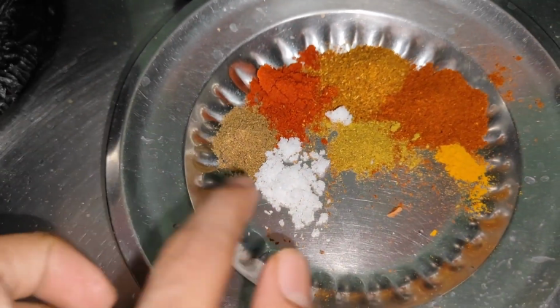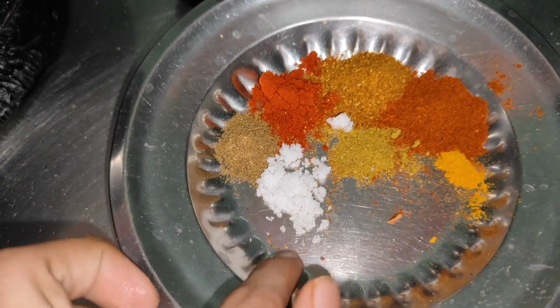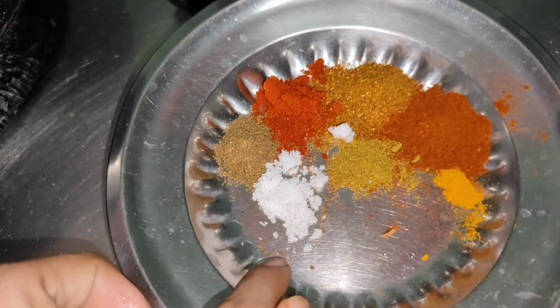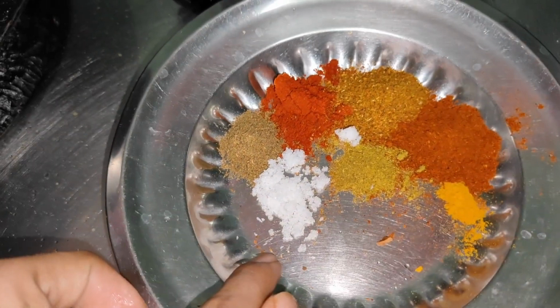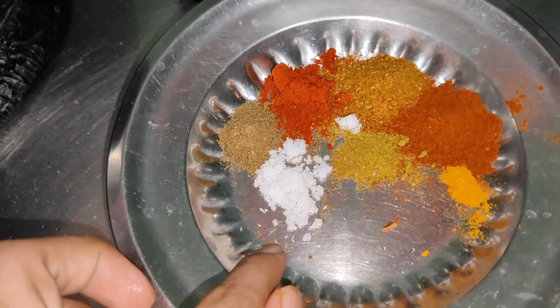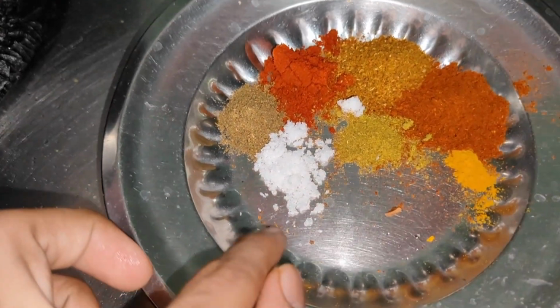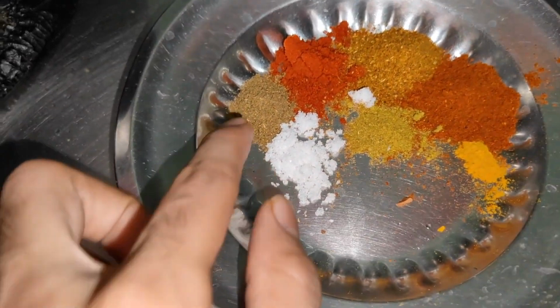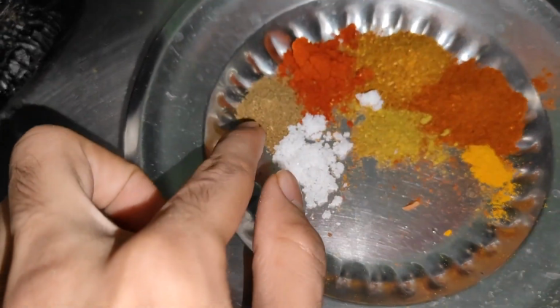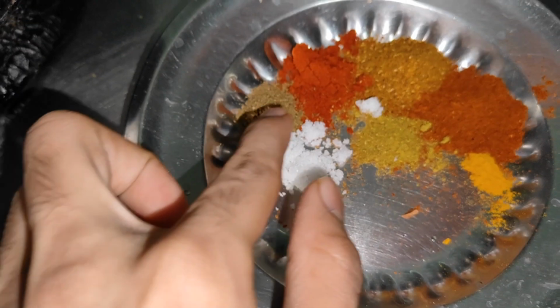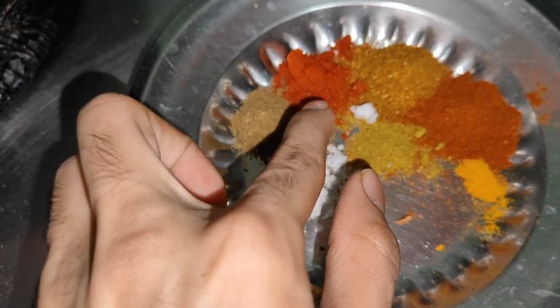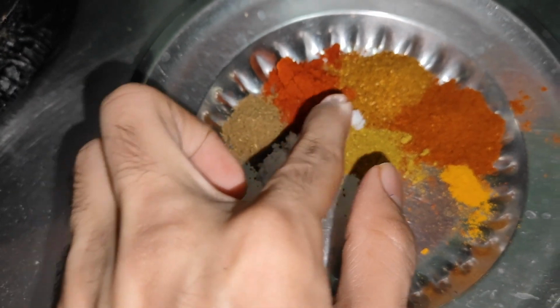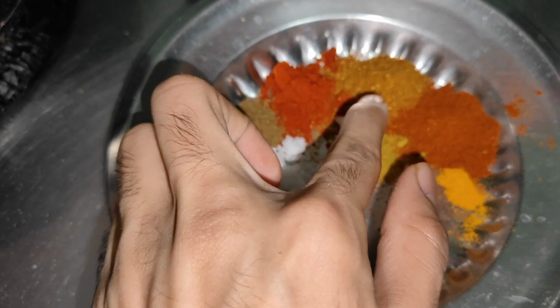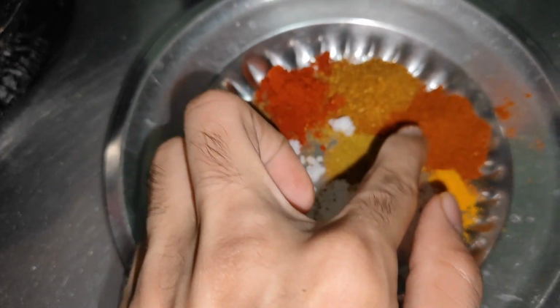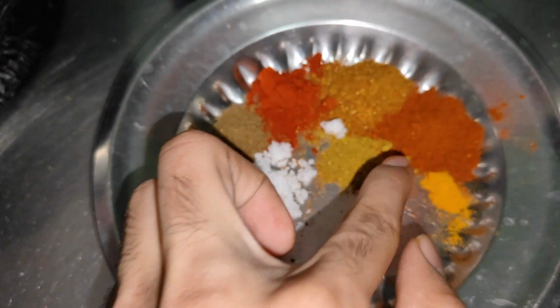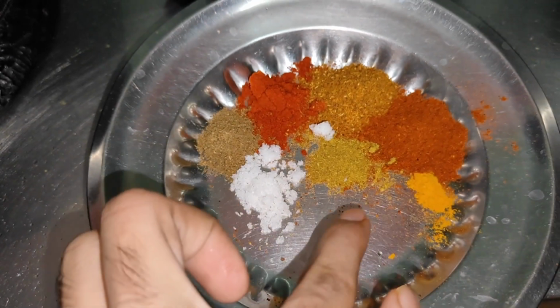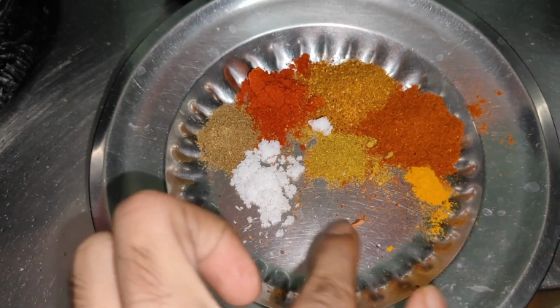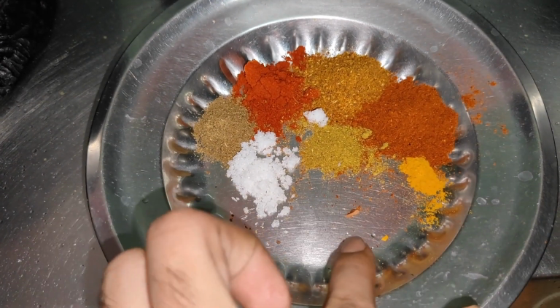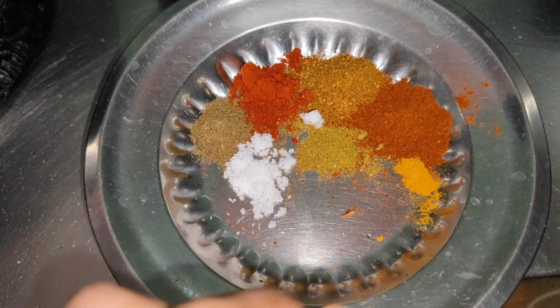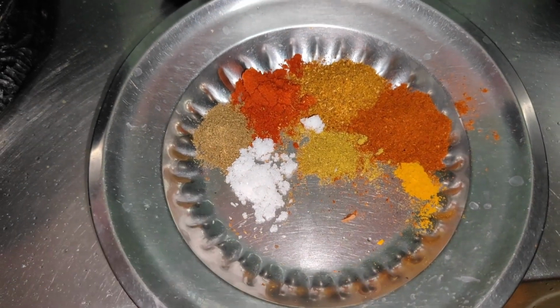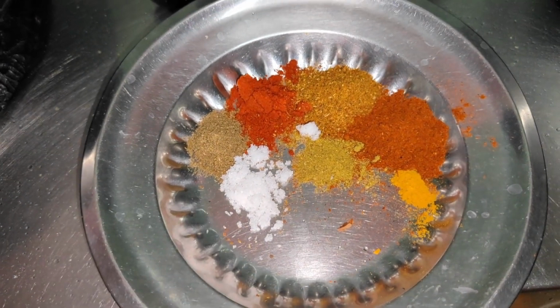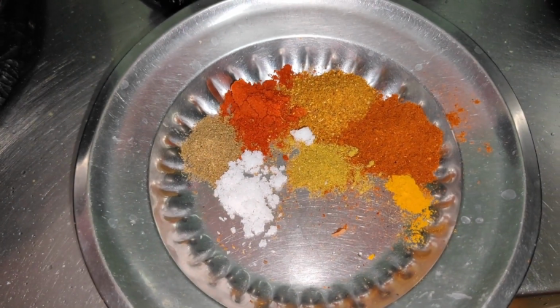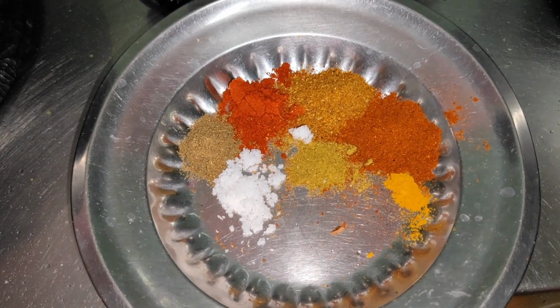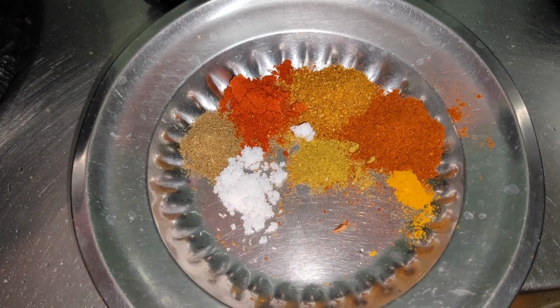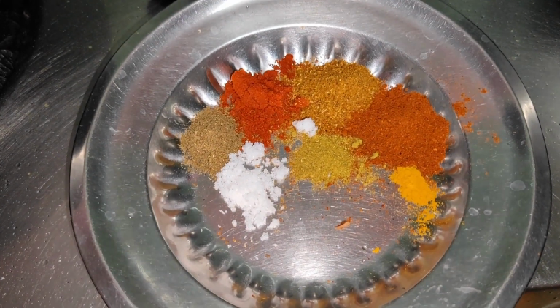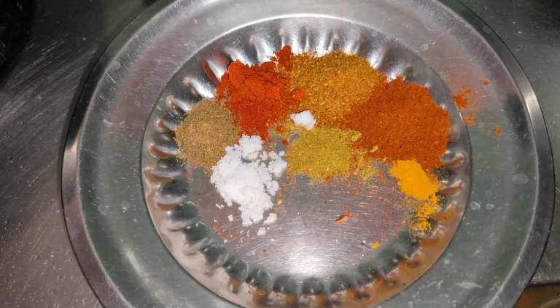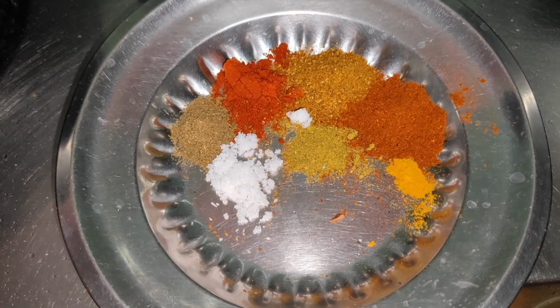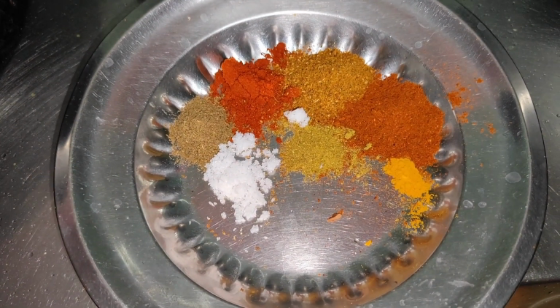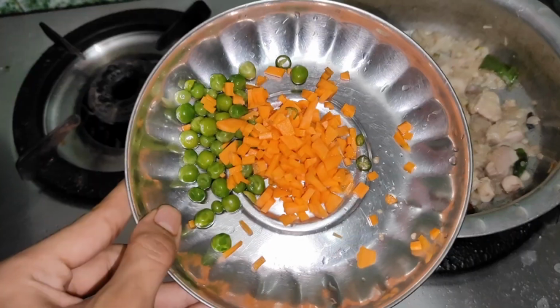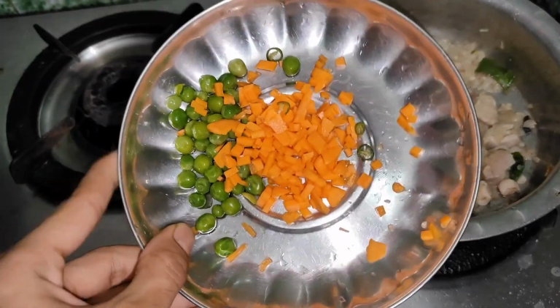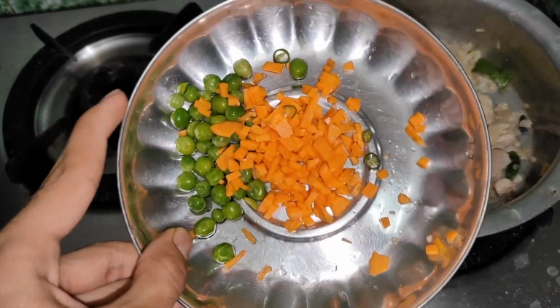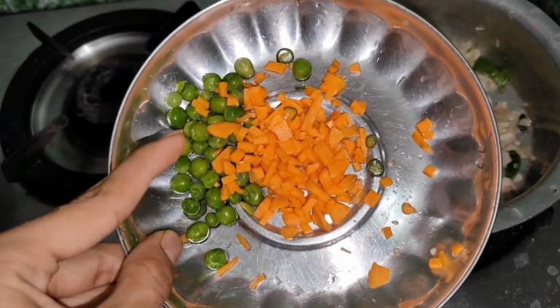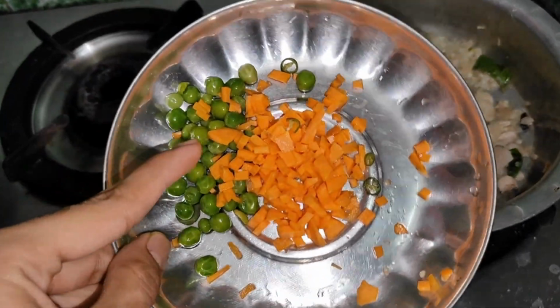Then we make meat with red masala, barish powder, jeera powder, chicken masala, mutton masala, and haldi powder.